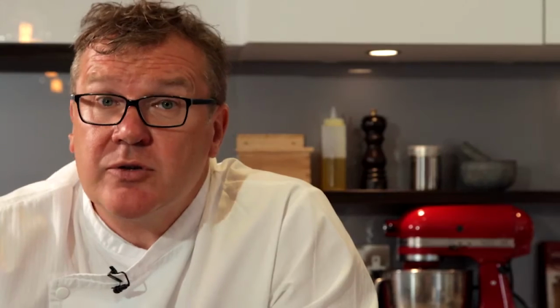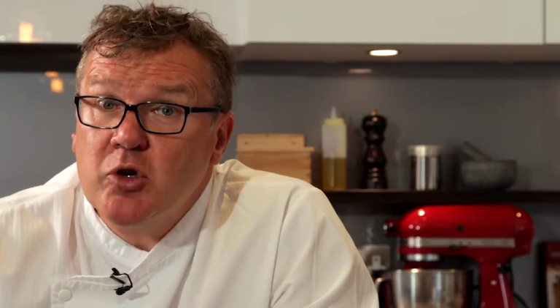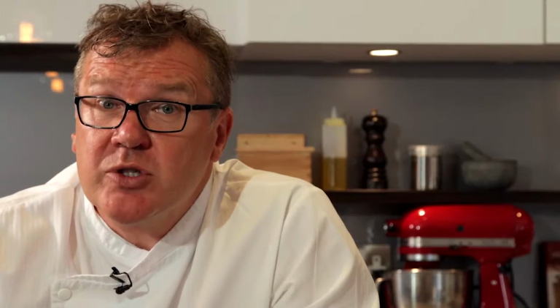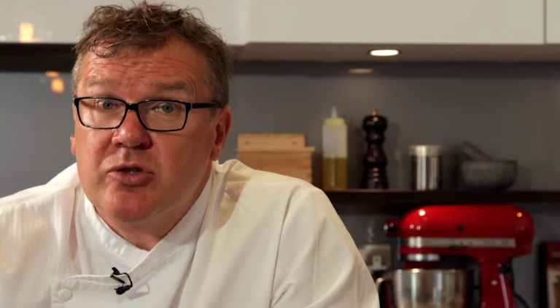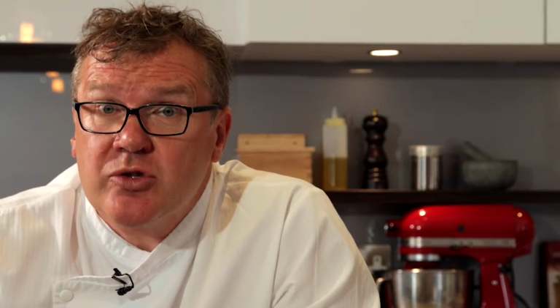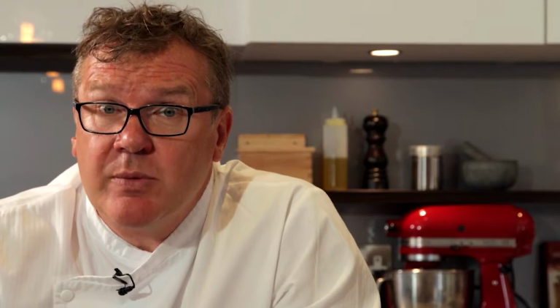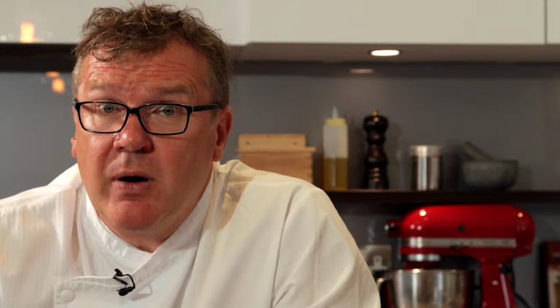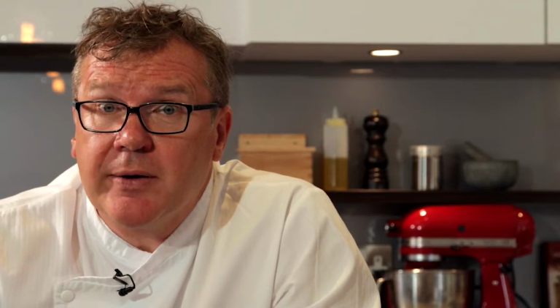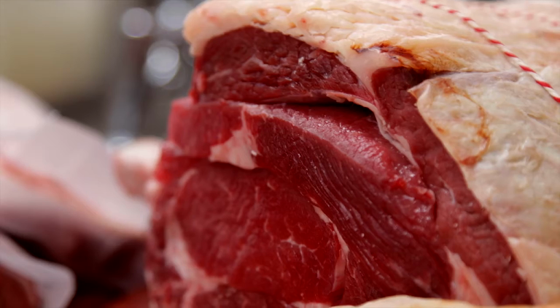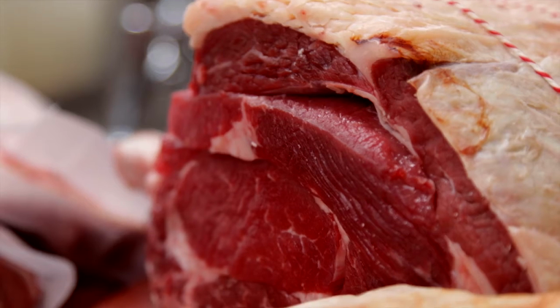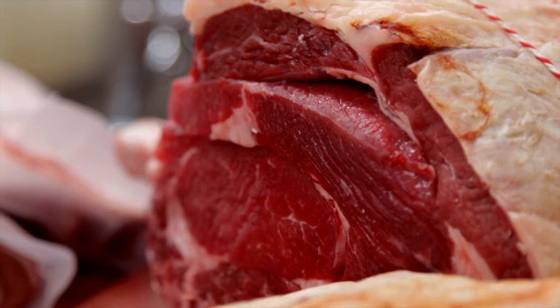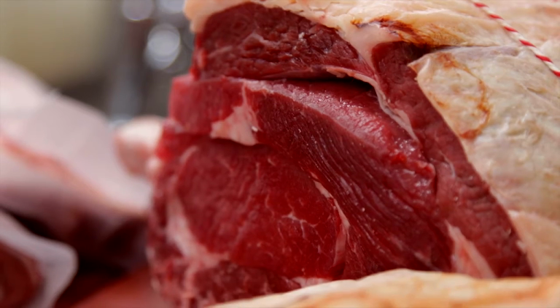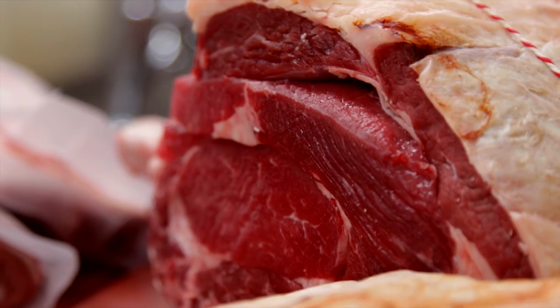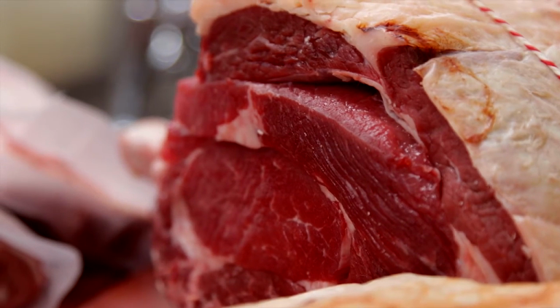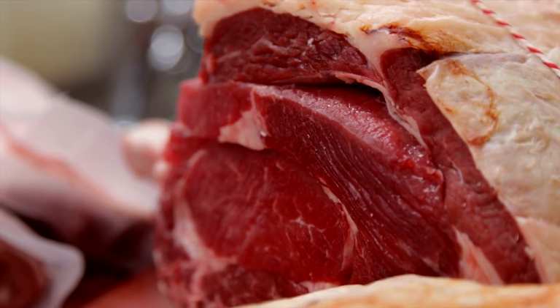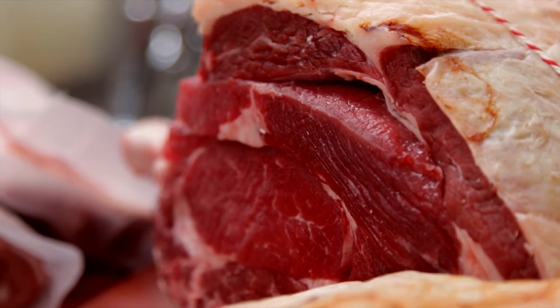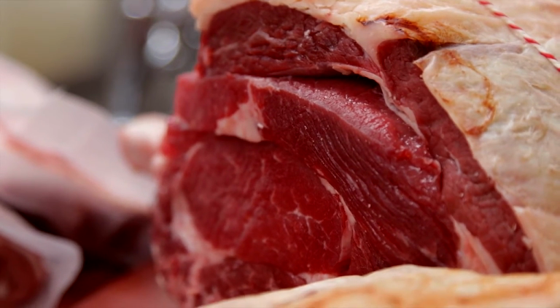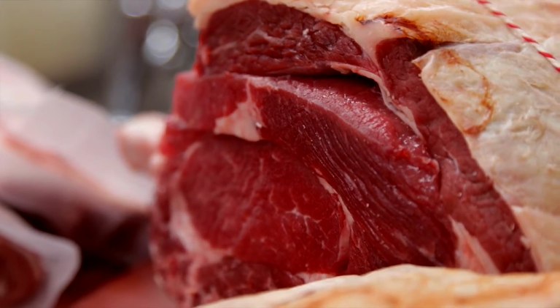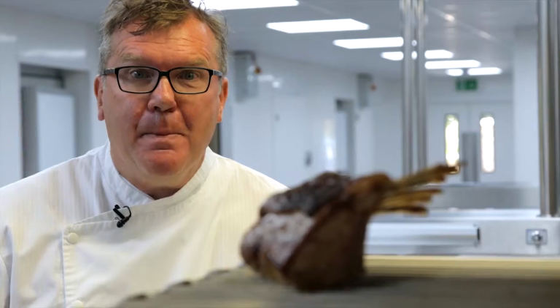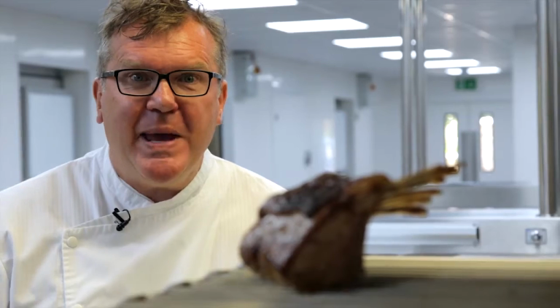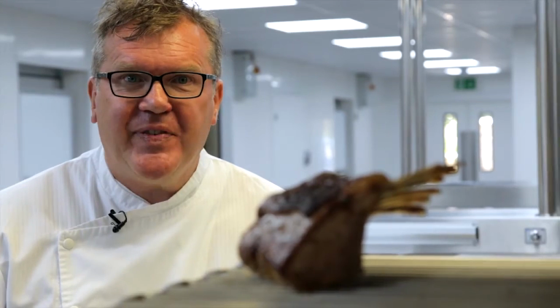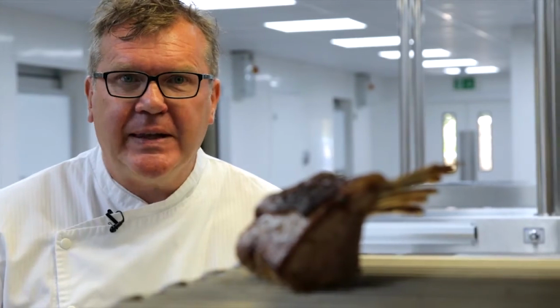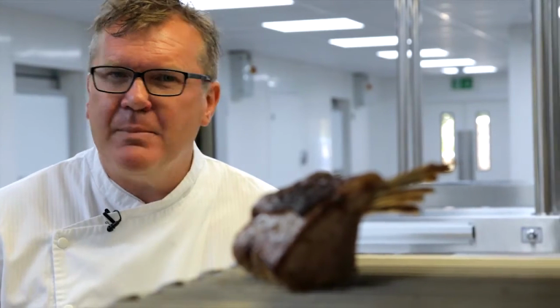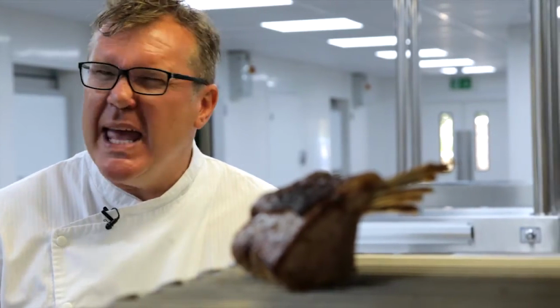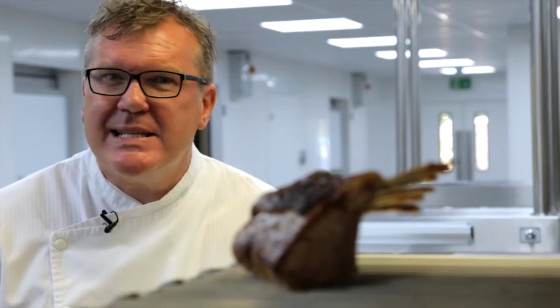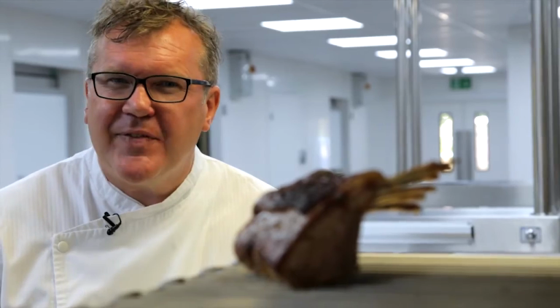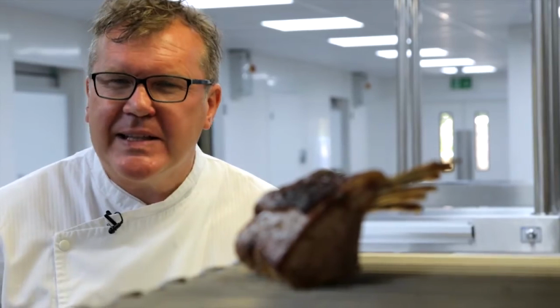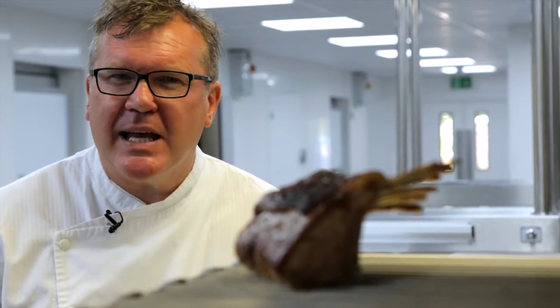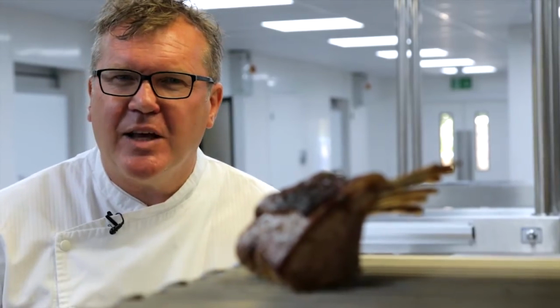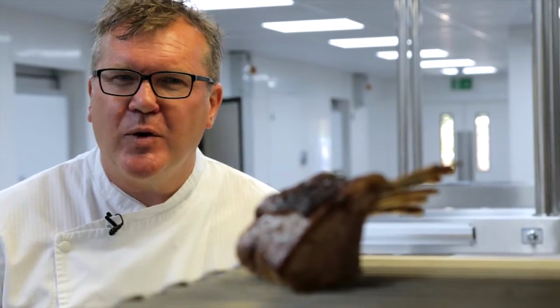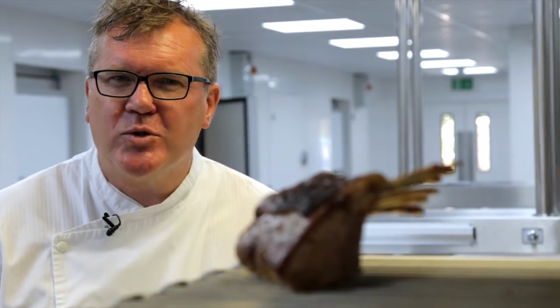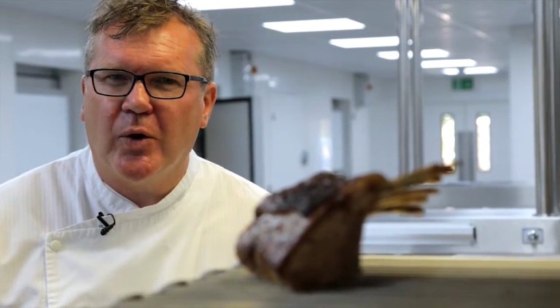Consumers can trust the mark. Quality Standard Marked Beef and Lamb — it's a fantastic food story.